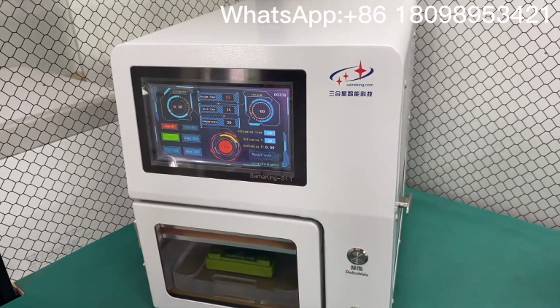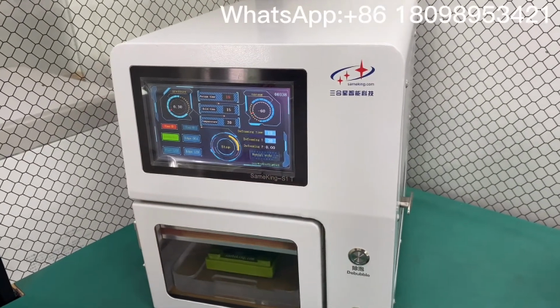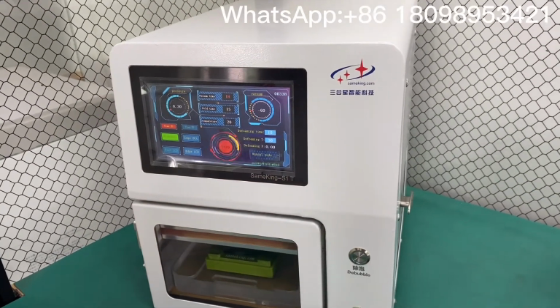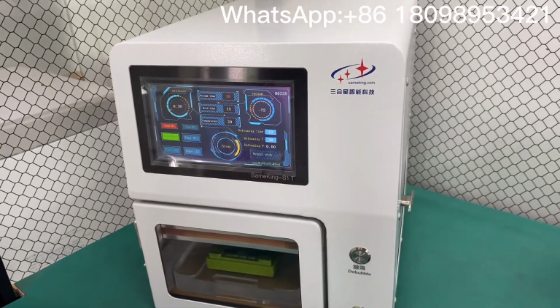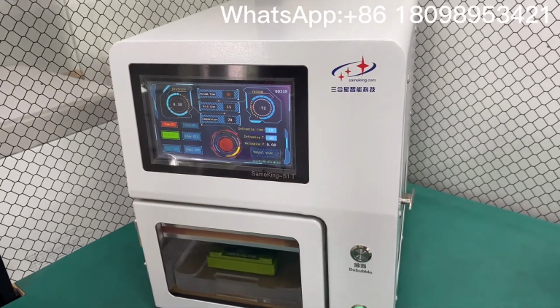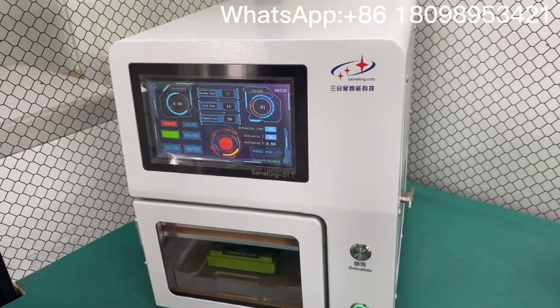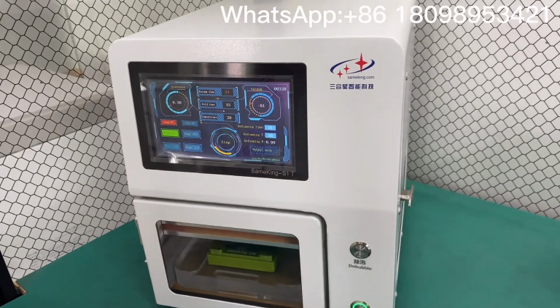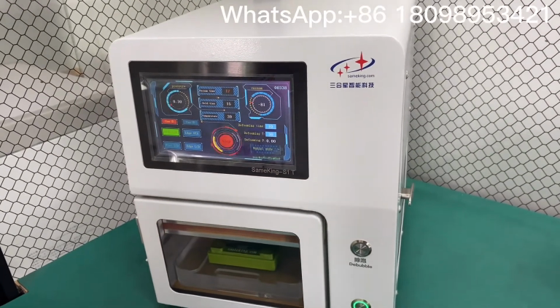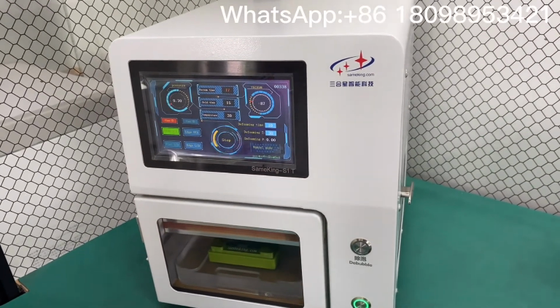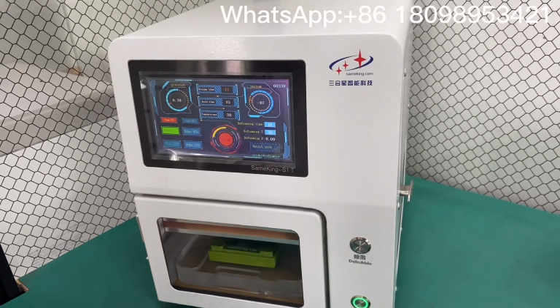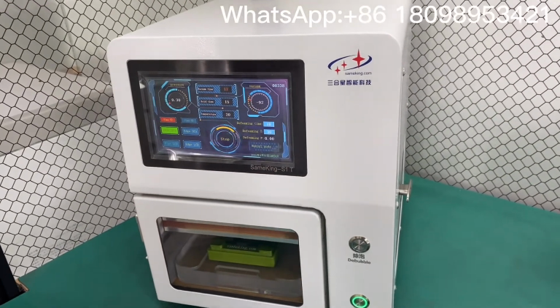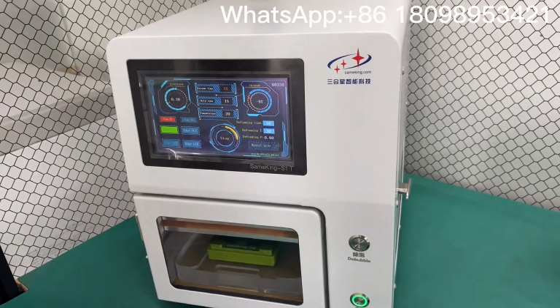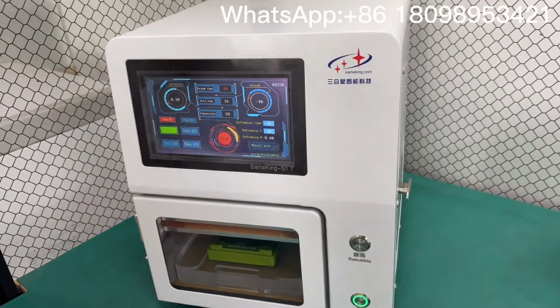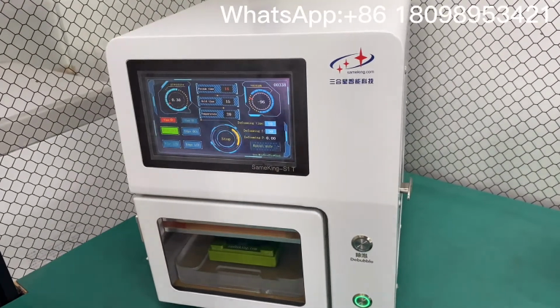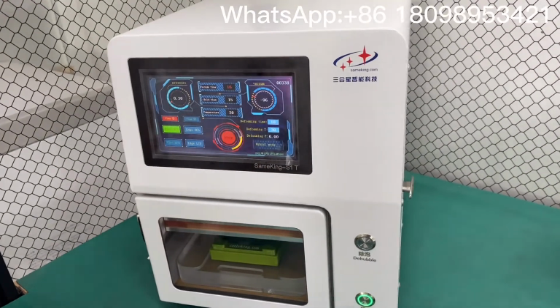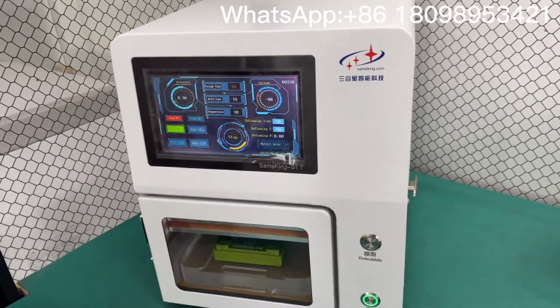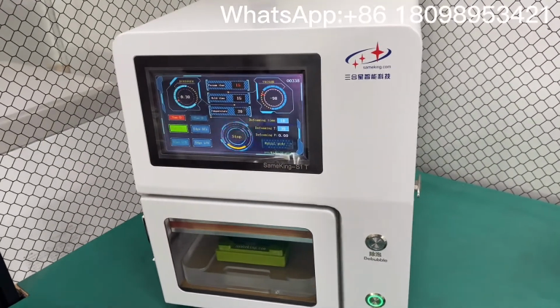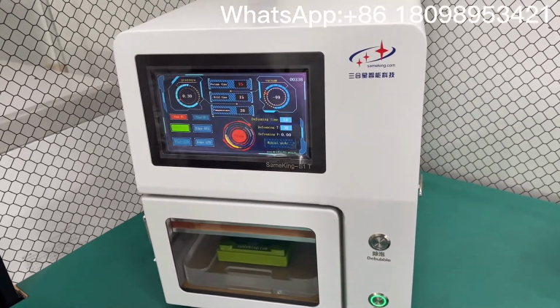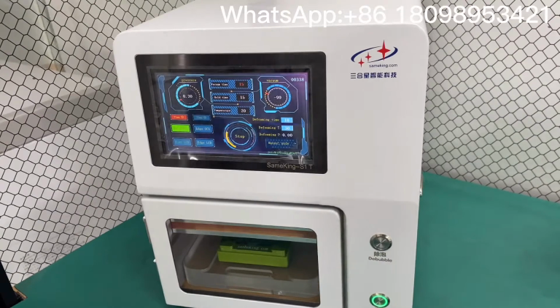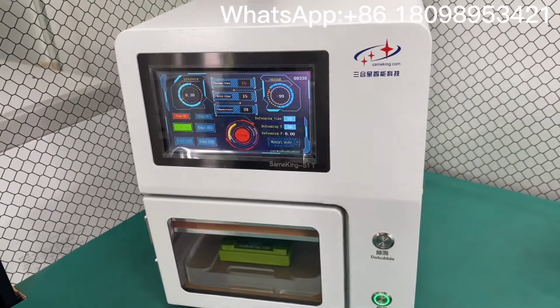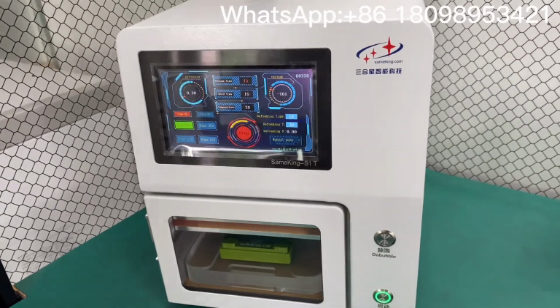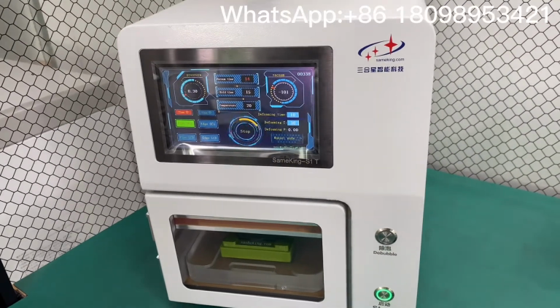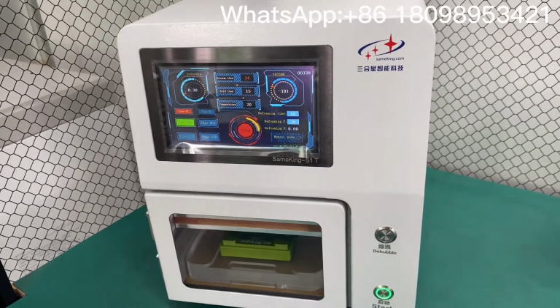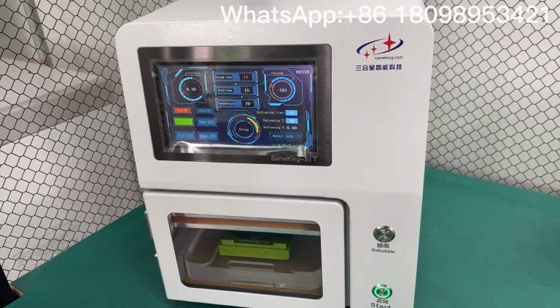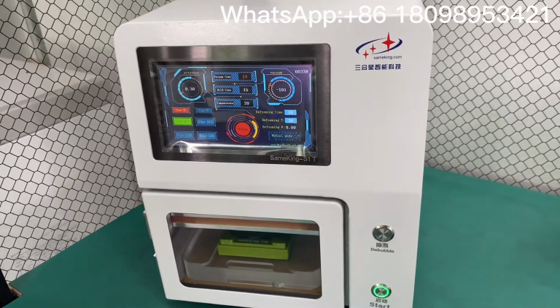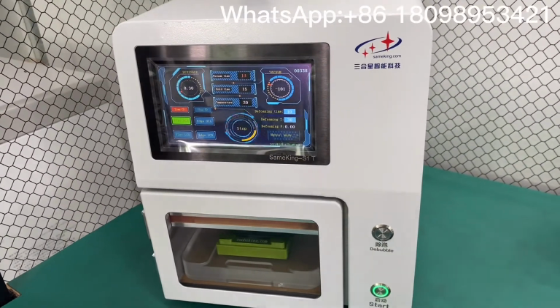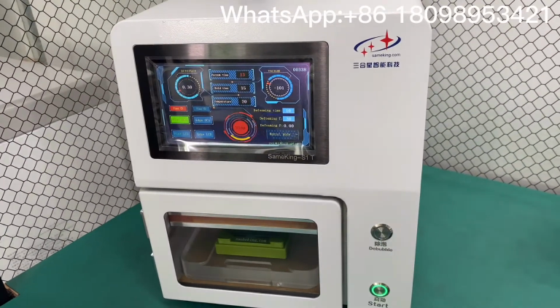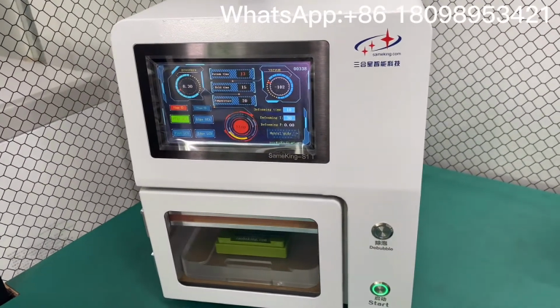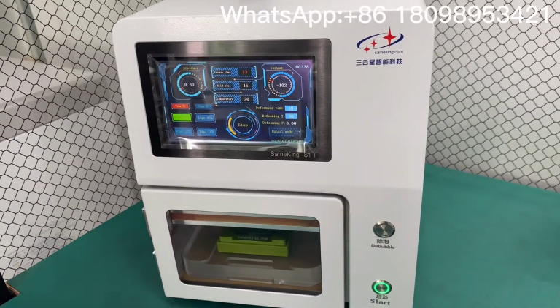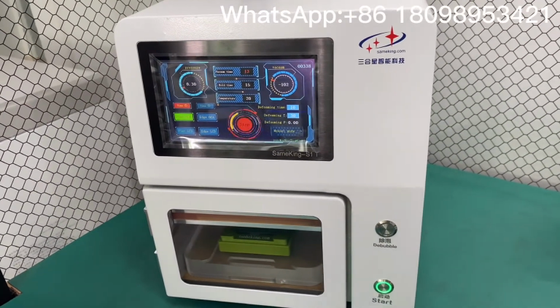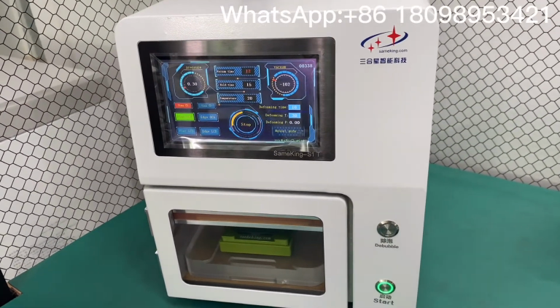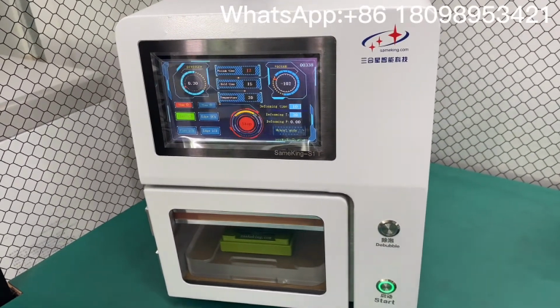The vacuum time will be set to 20 seconds and the hold time will be set to 1450.